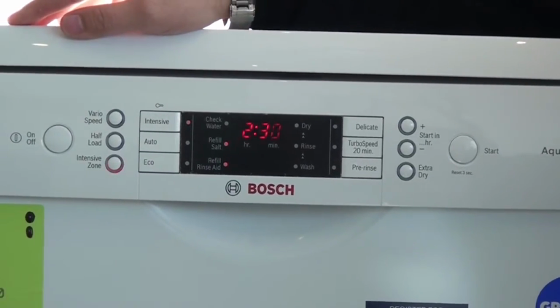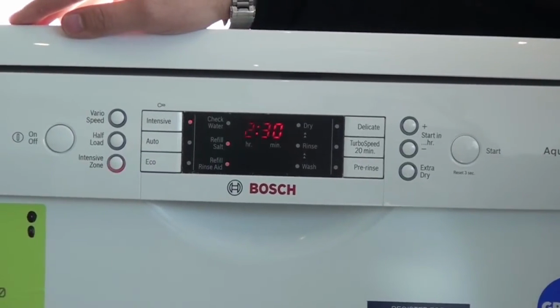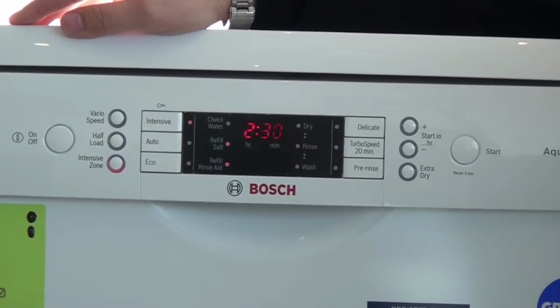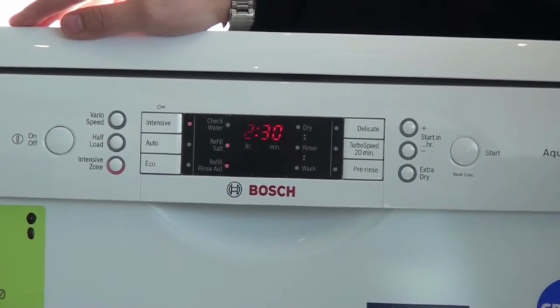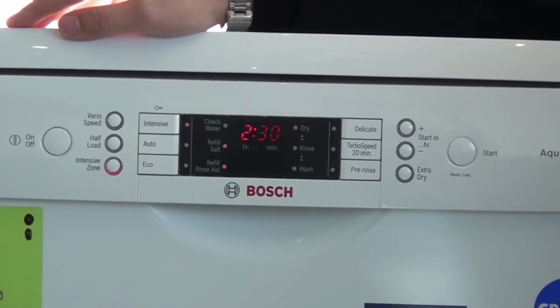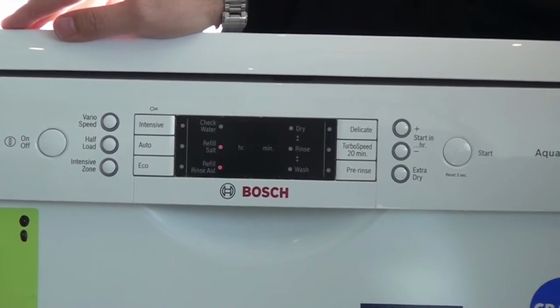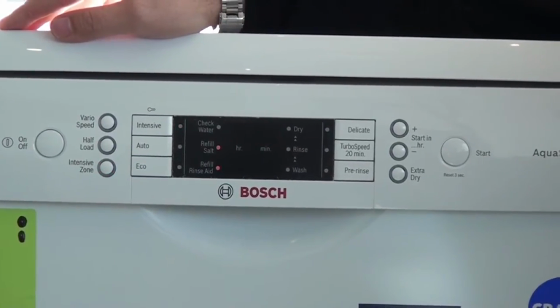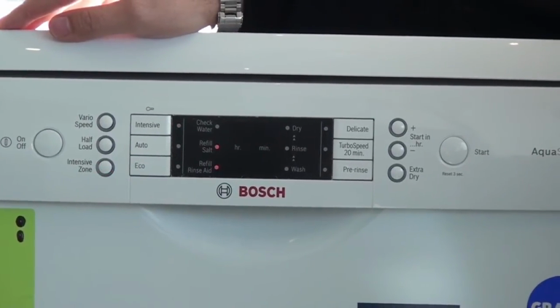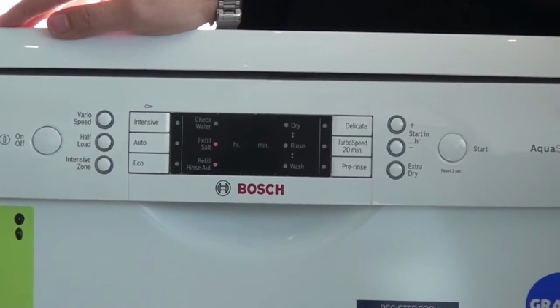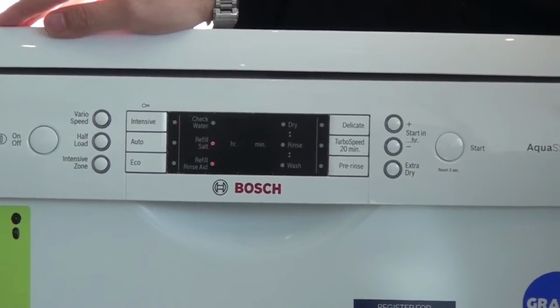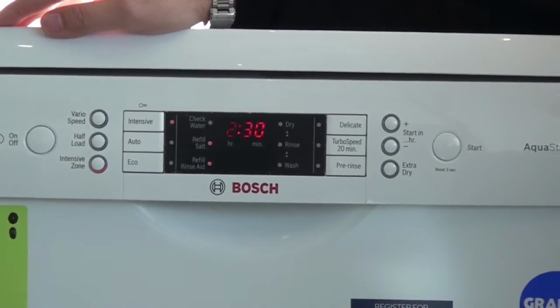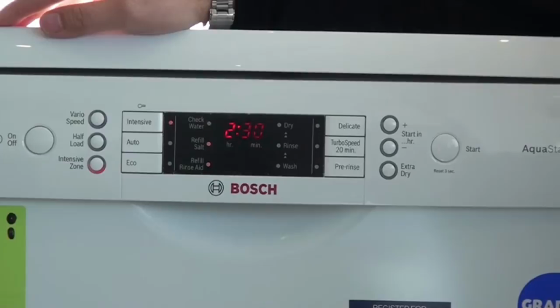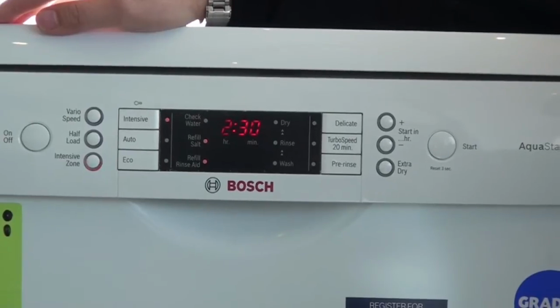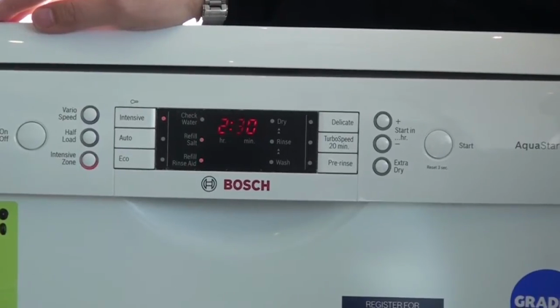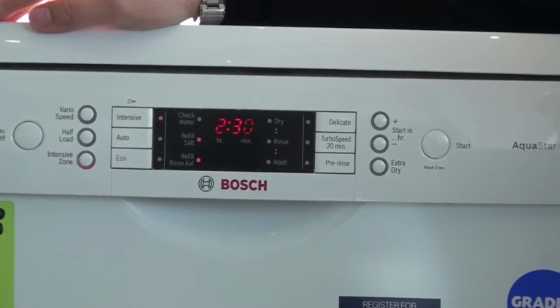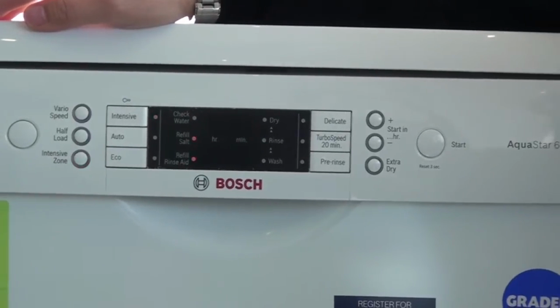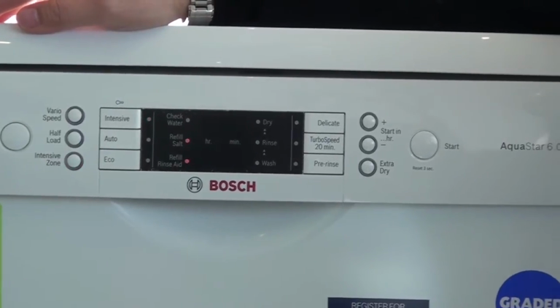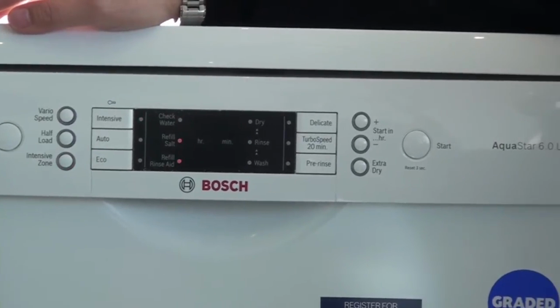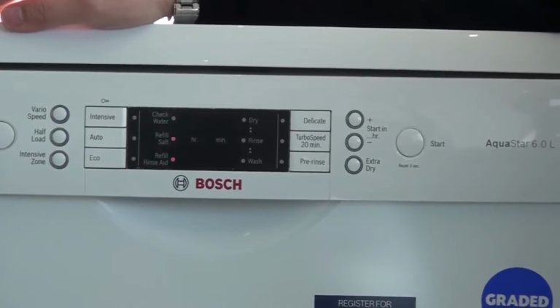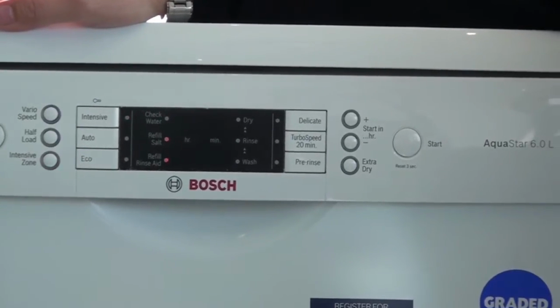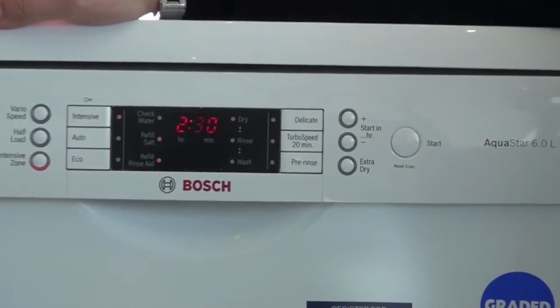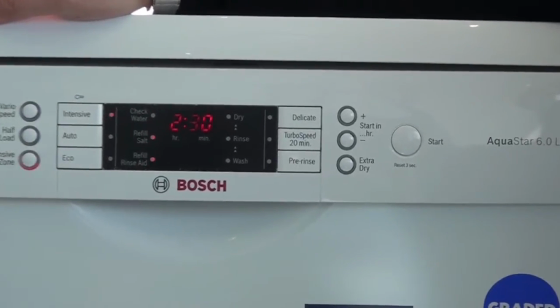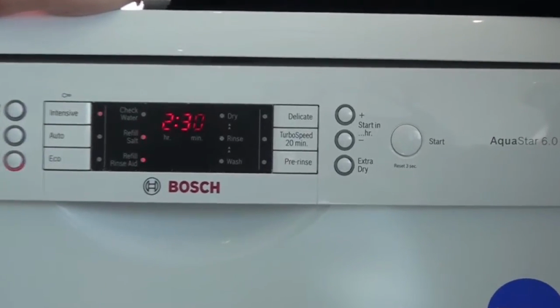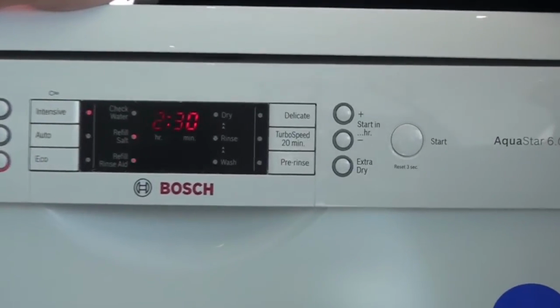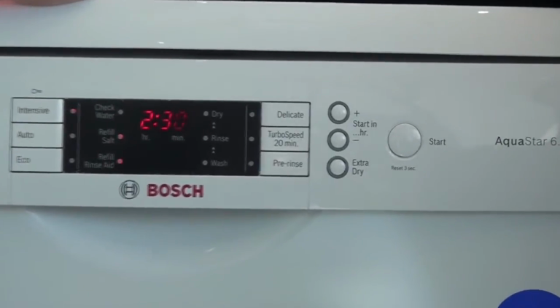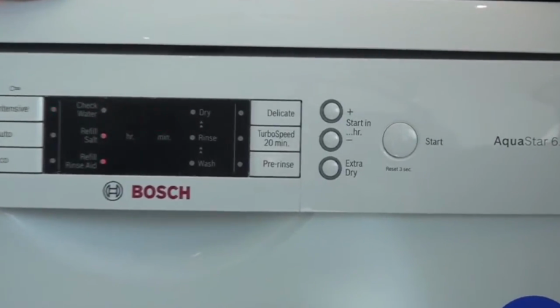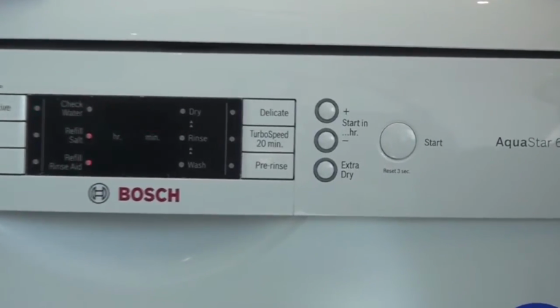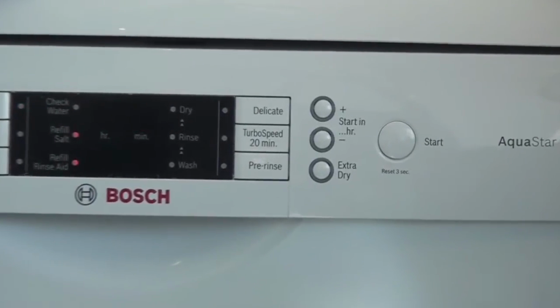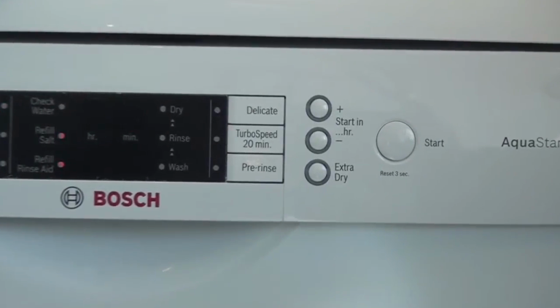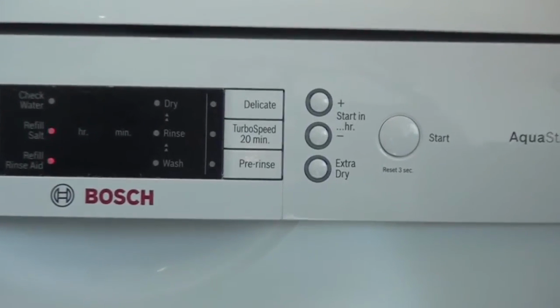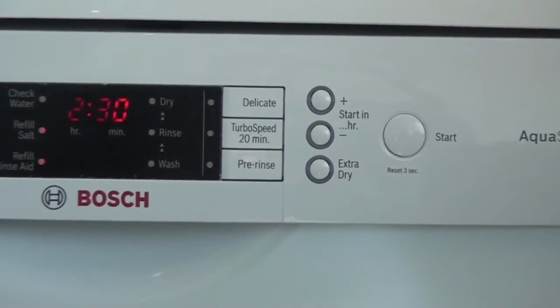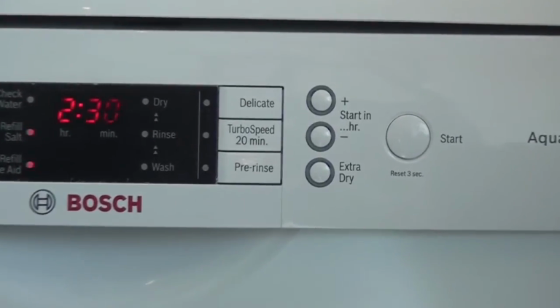You have a time delay on this machine, so you can use it to come on at night and take advantage of your Economy 7 electricity.